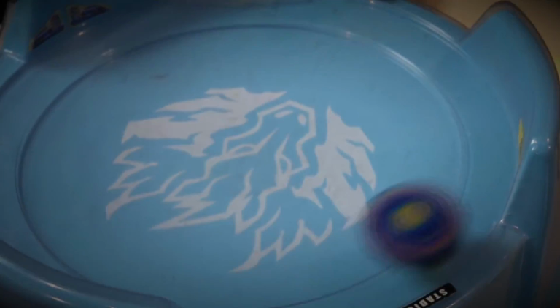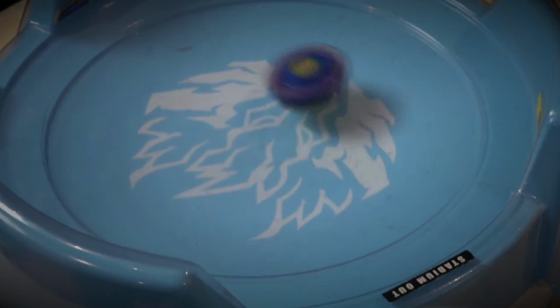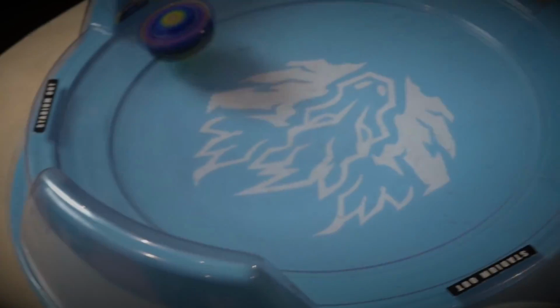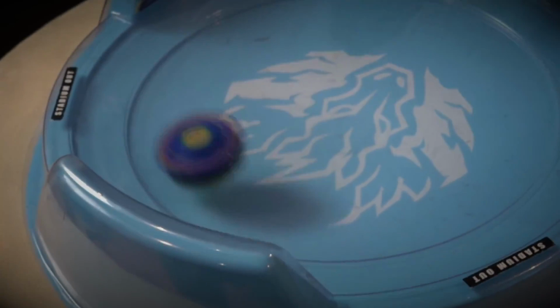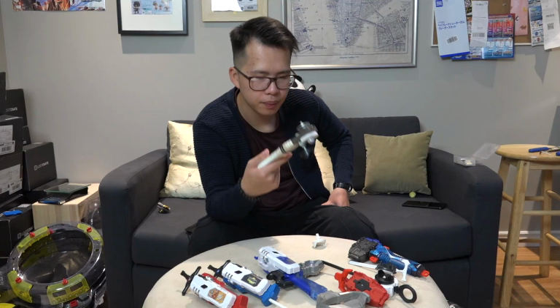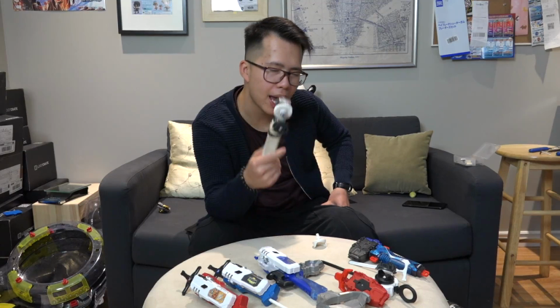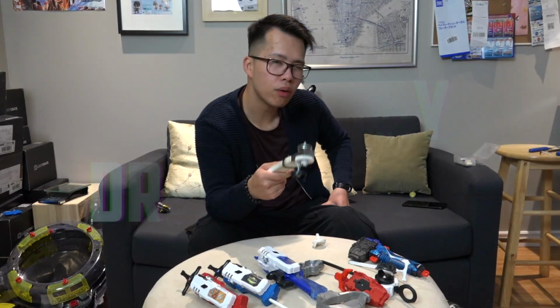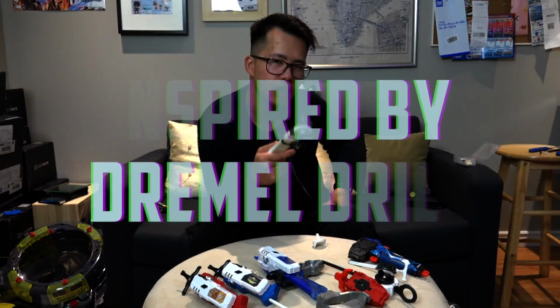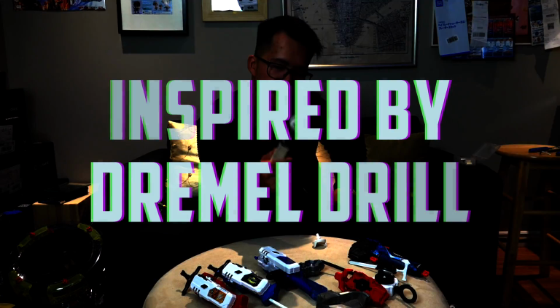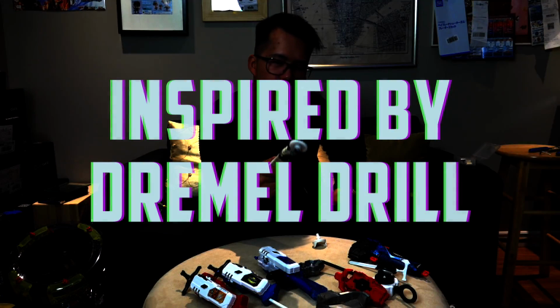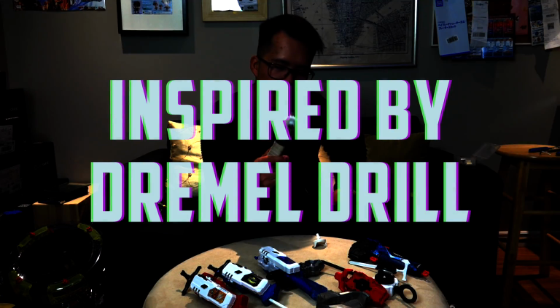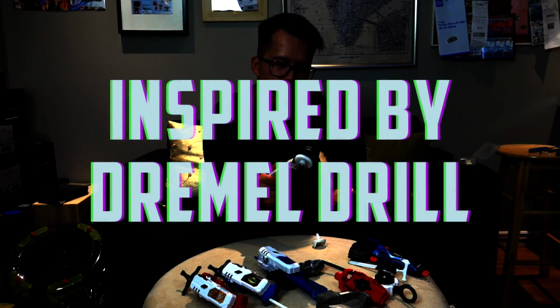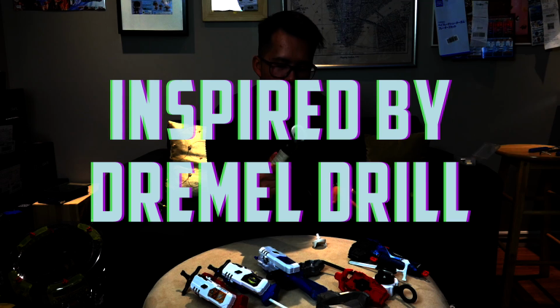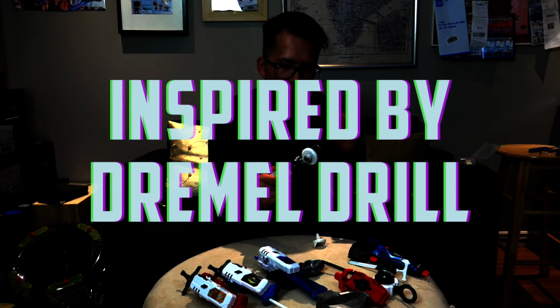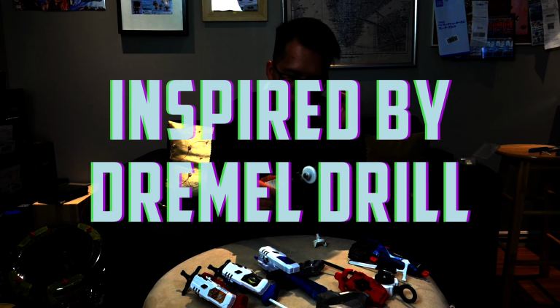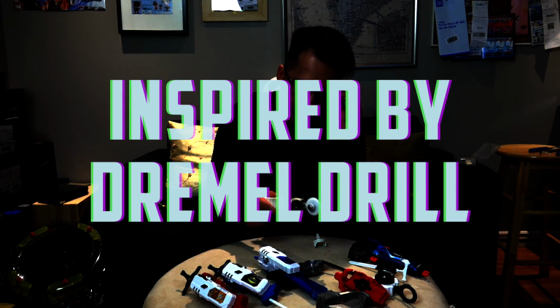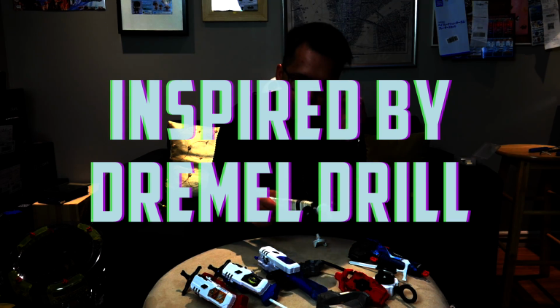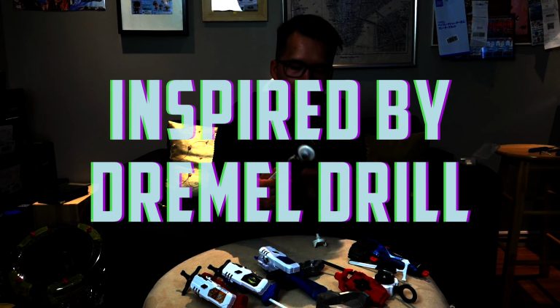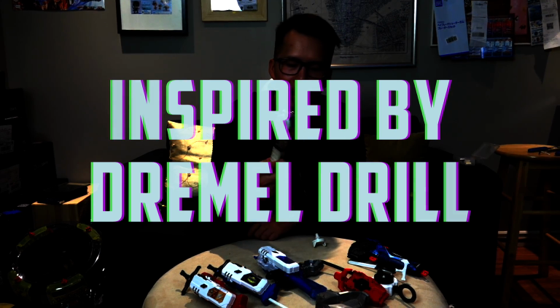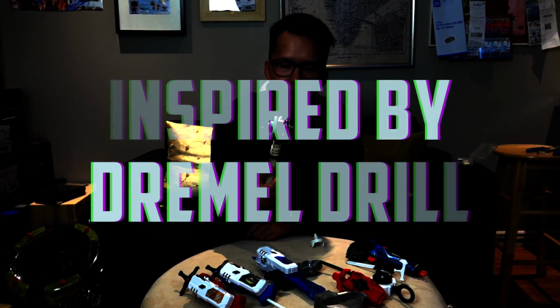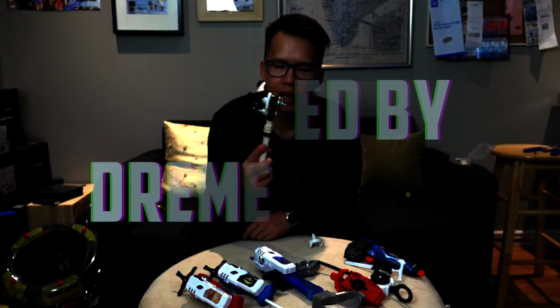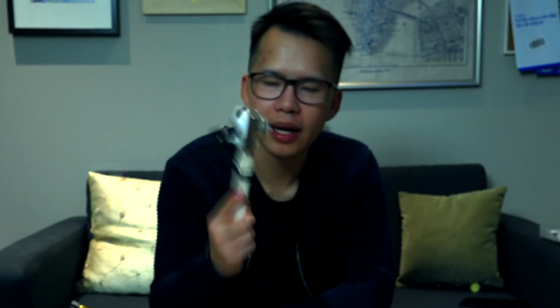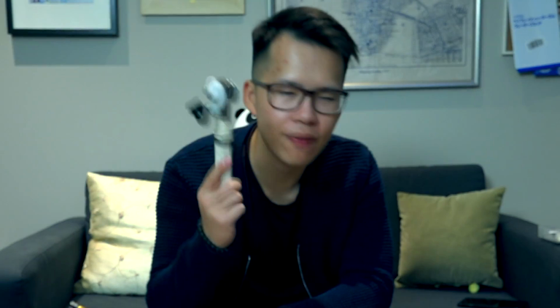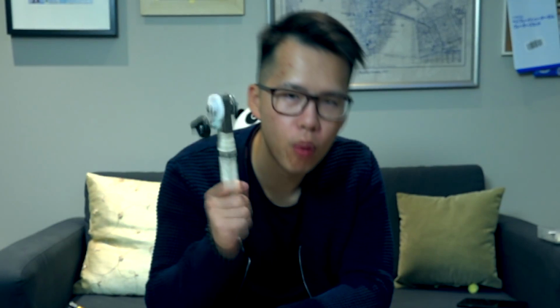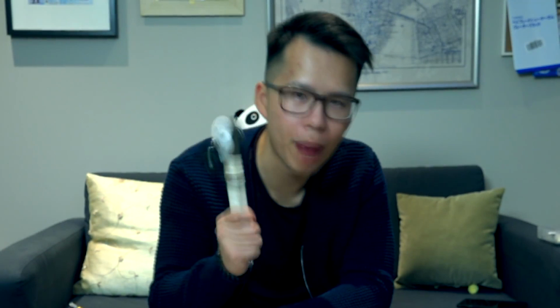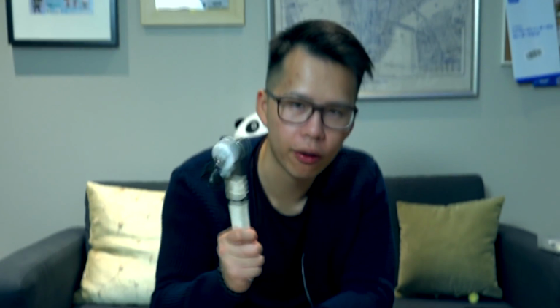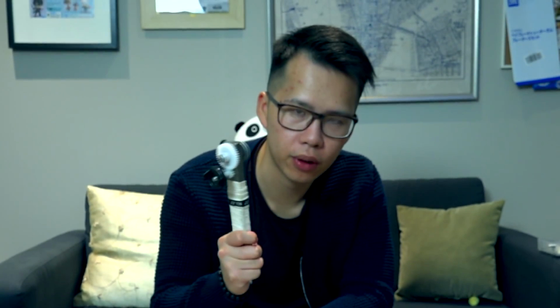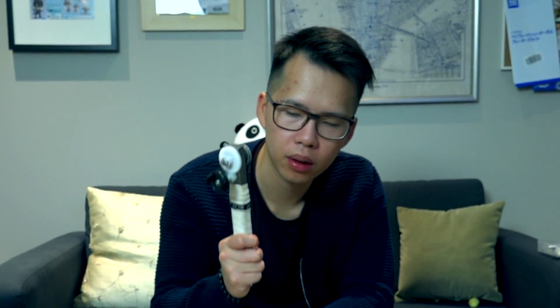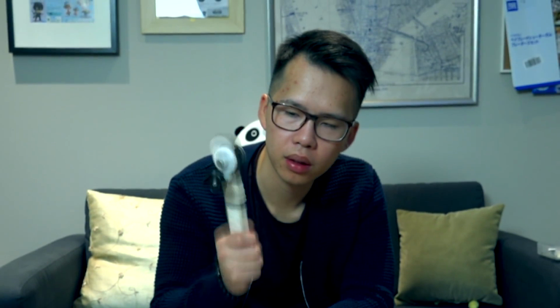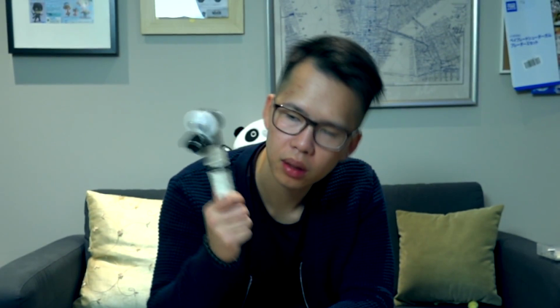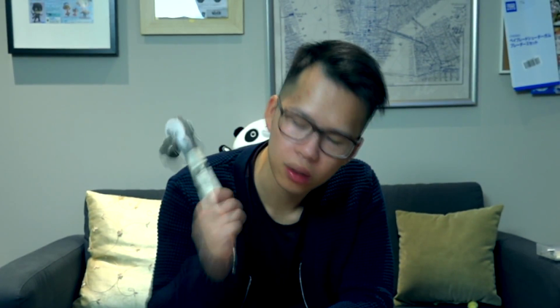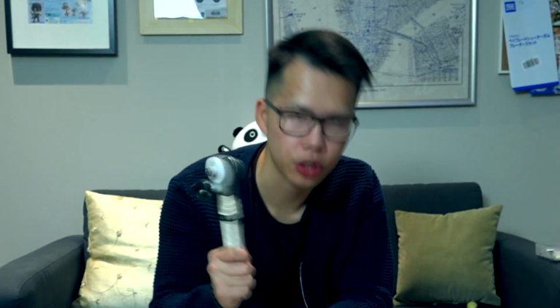We modify it to work. Now, inspired by a previous Dremel video, we want to make an even more powerful launcher.